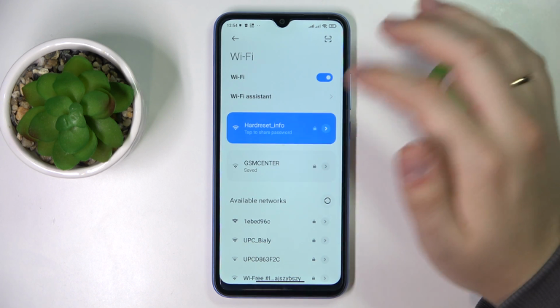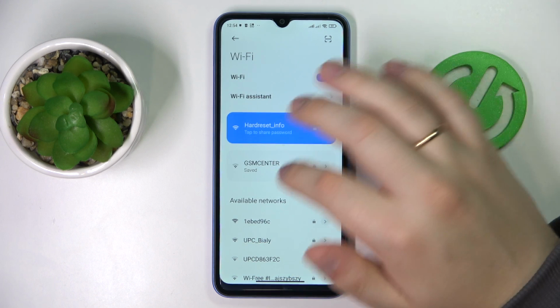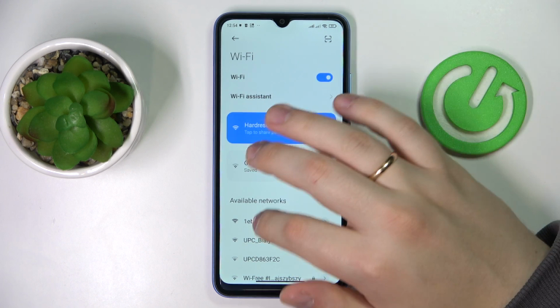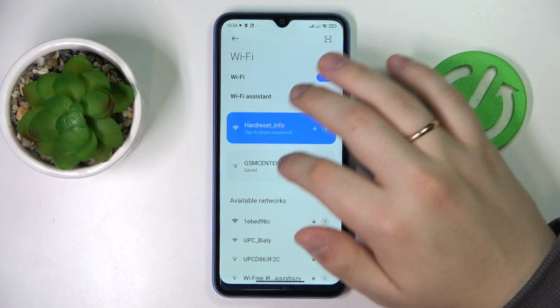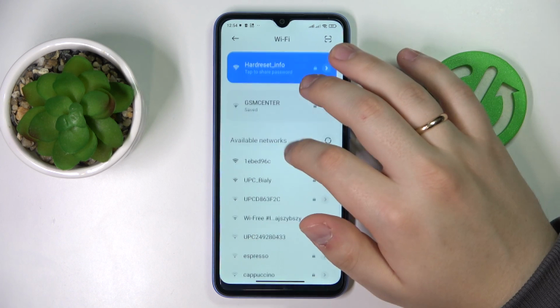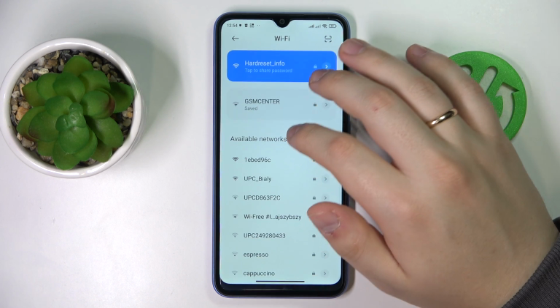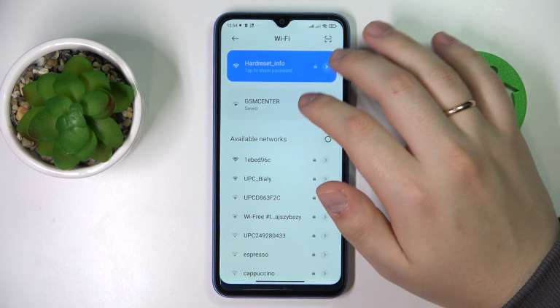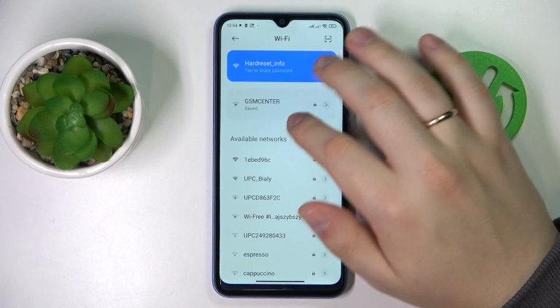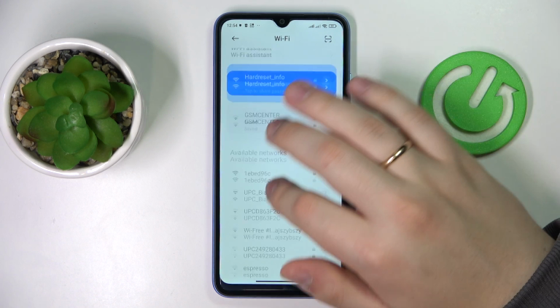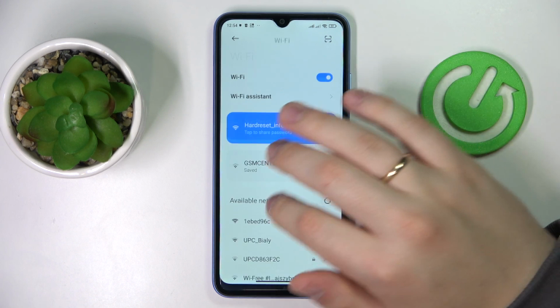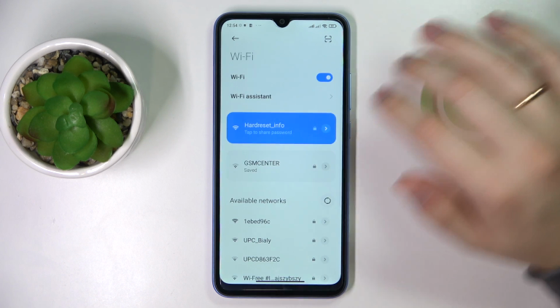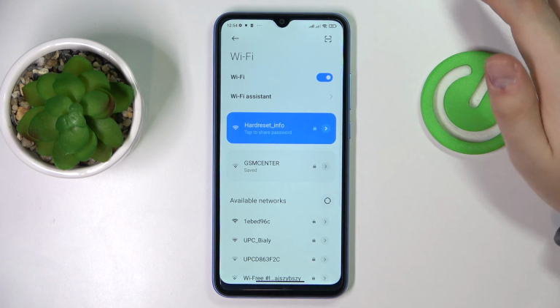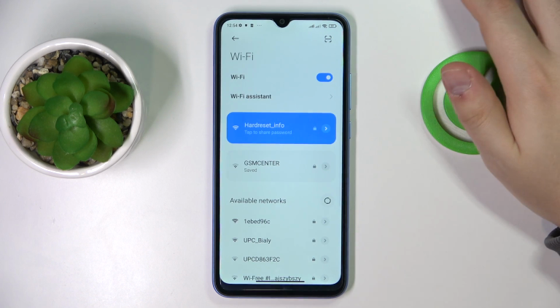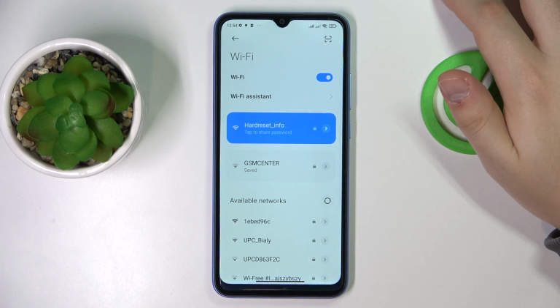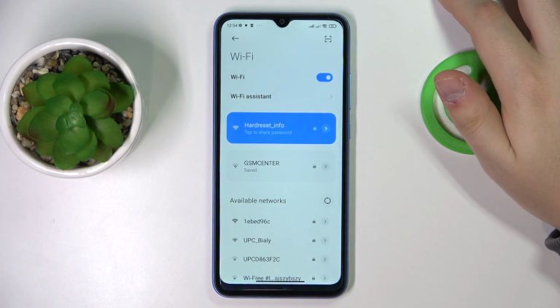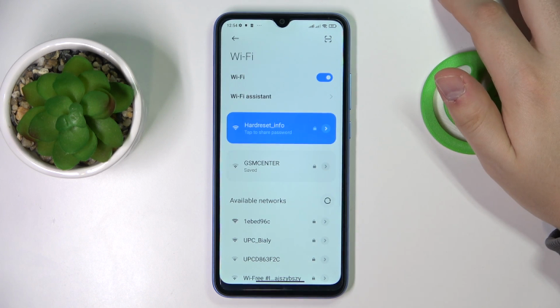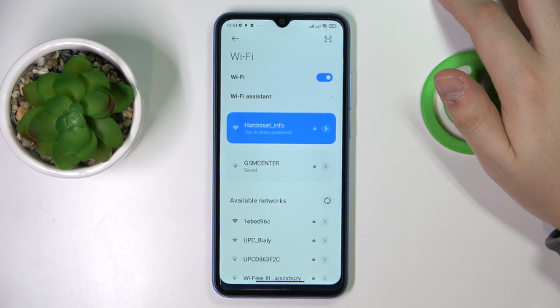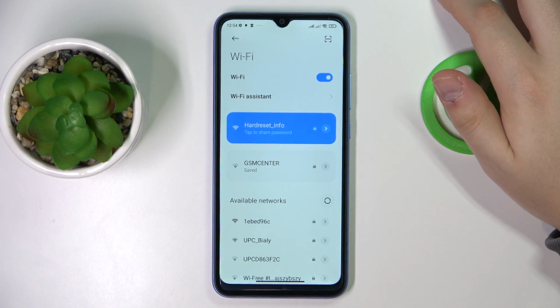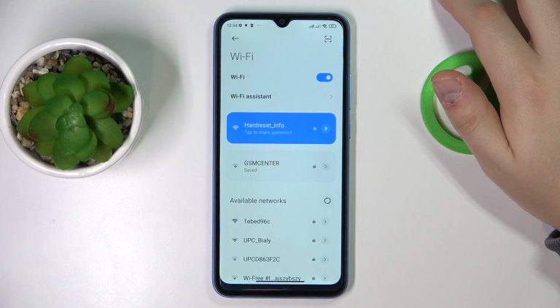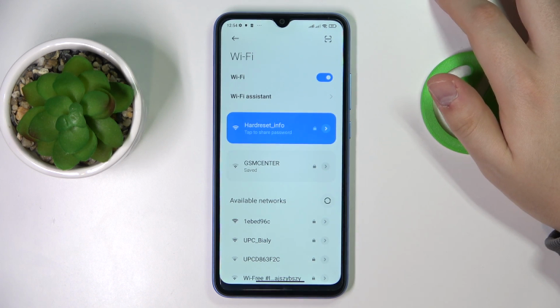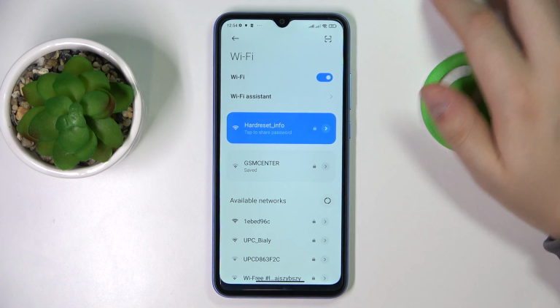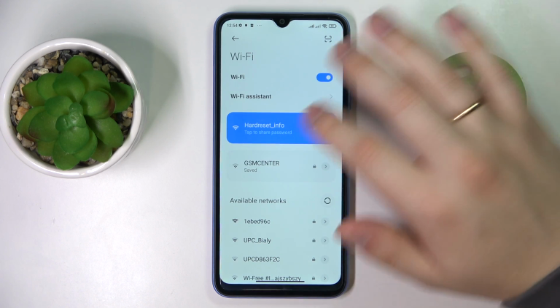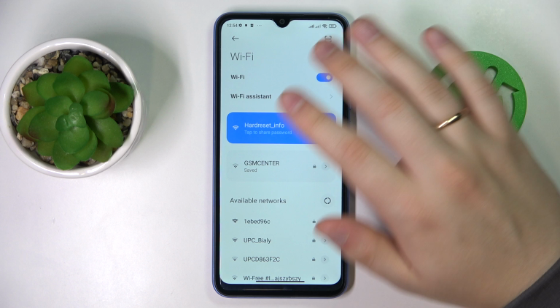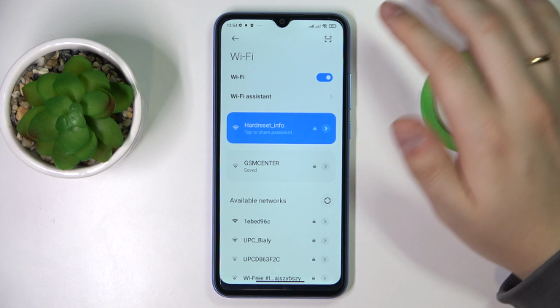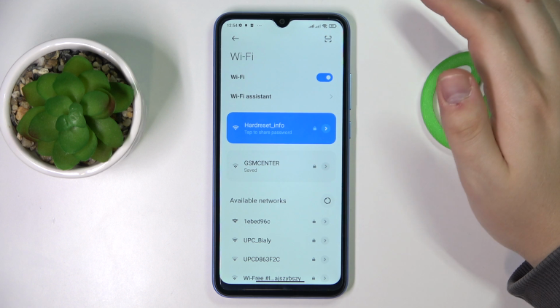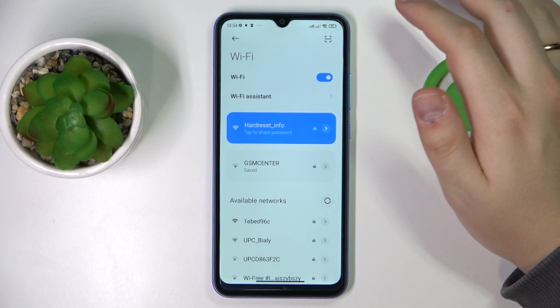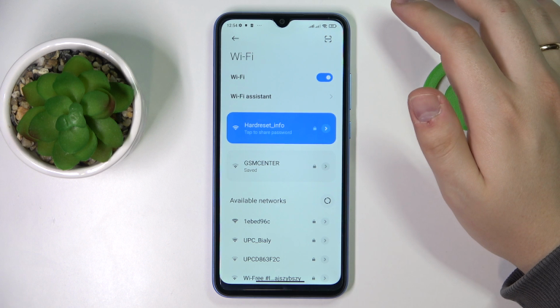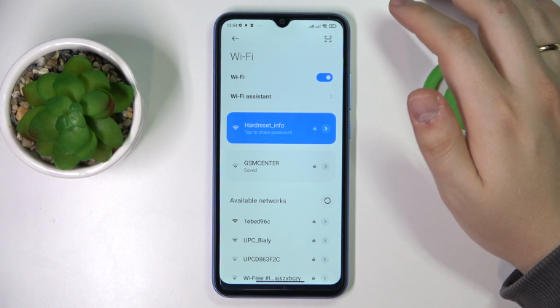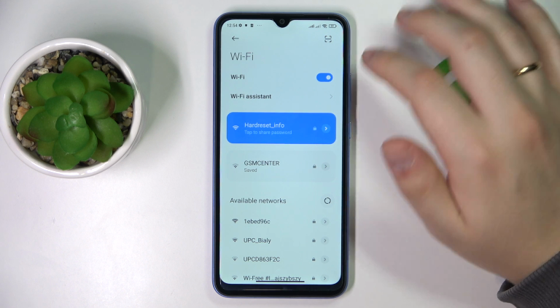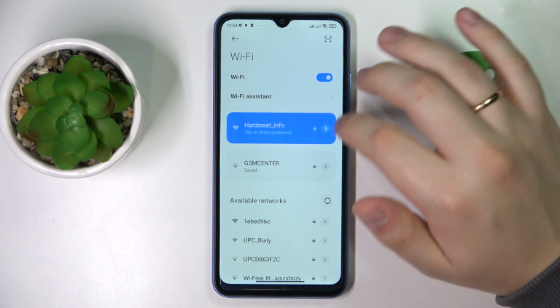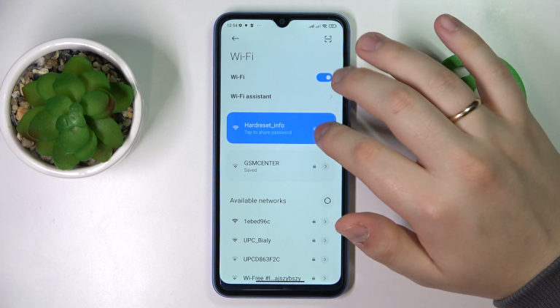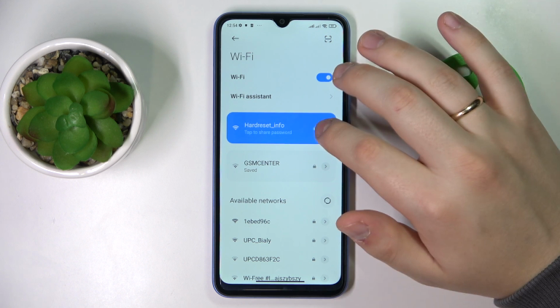In here, choose which particular network you would like to share the password of. I'll go with the one that I'm currently connected to.